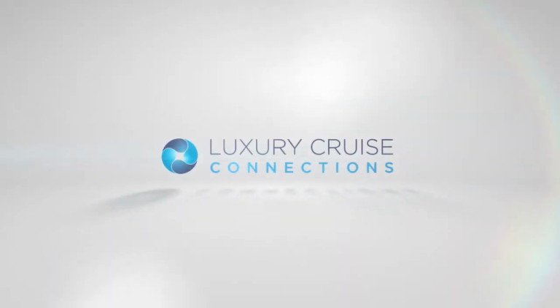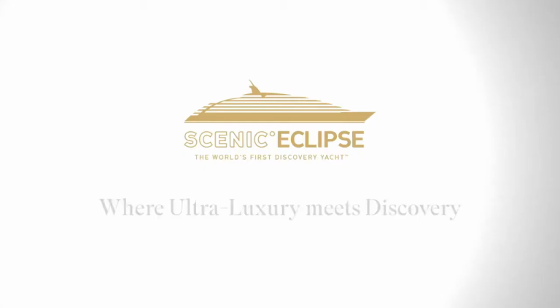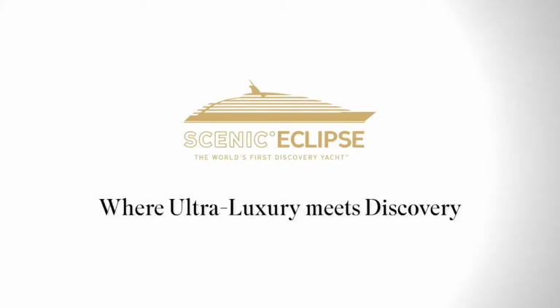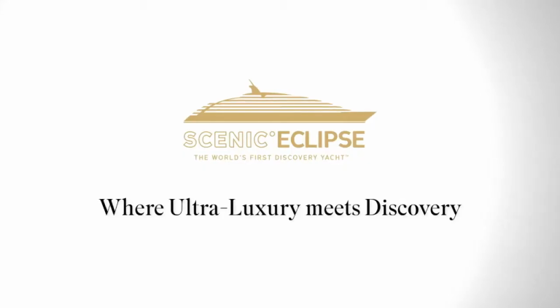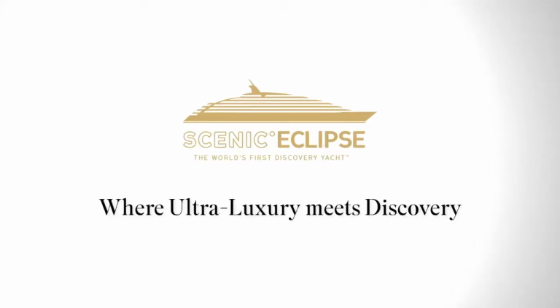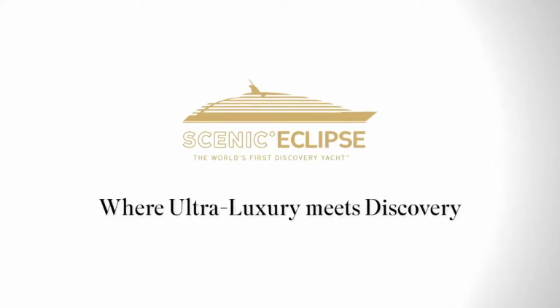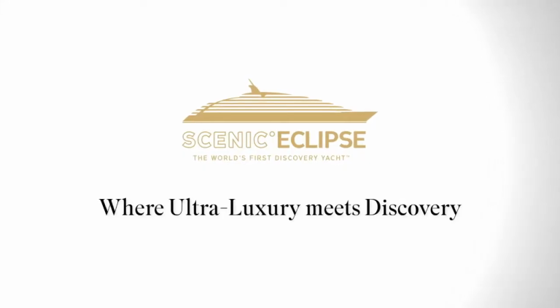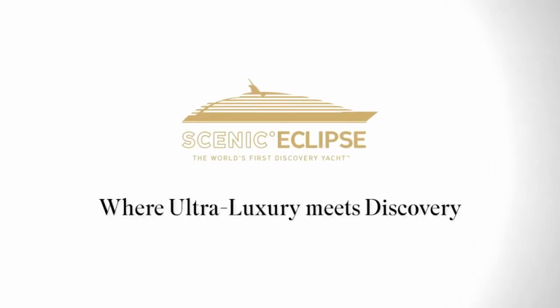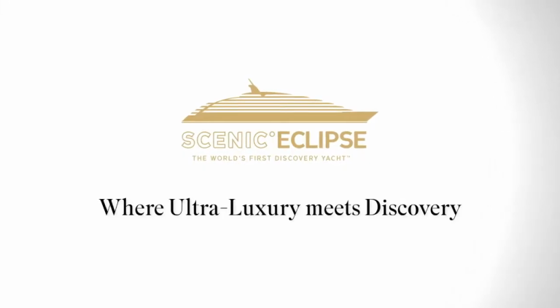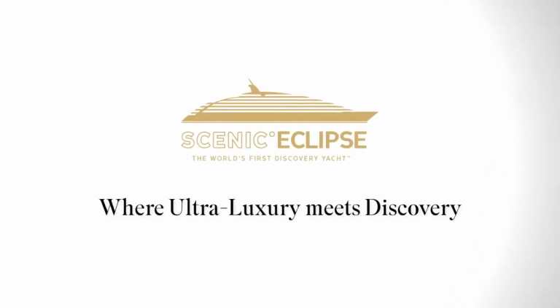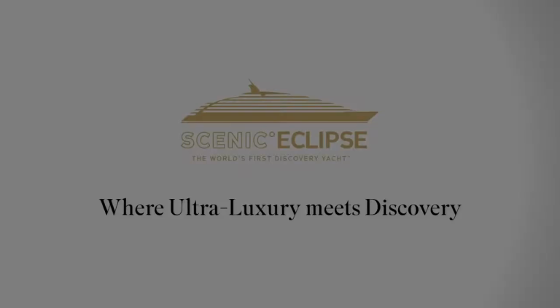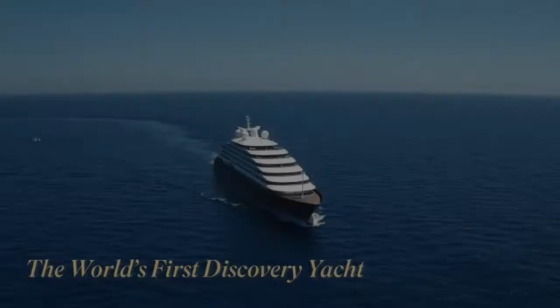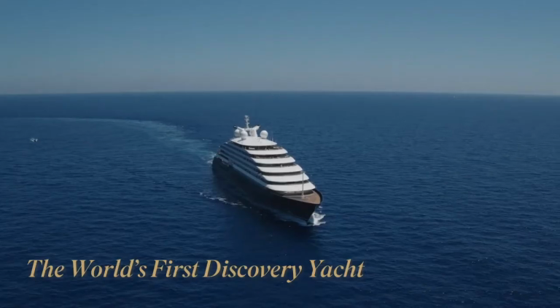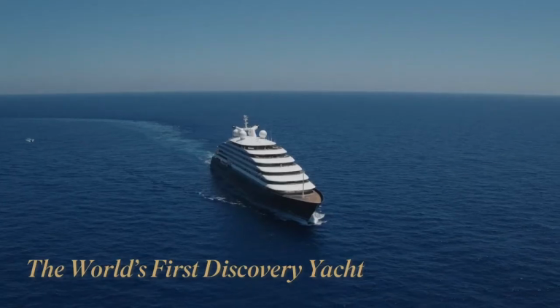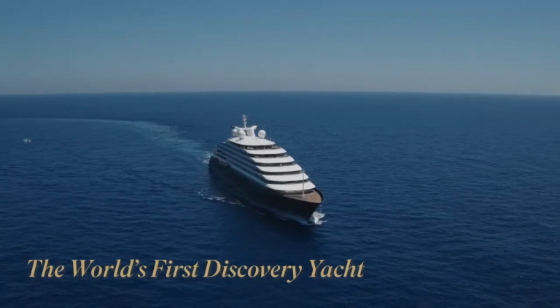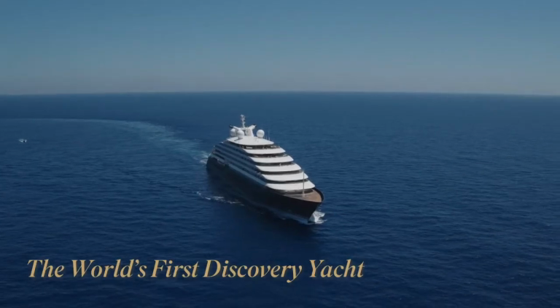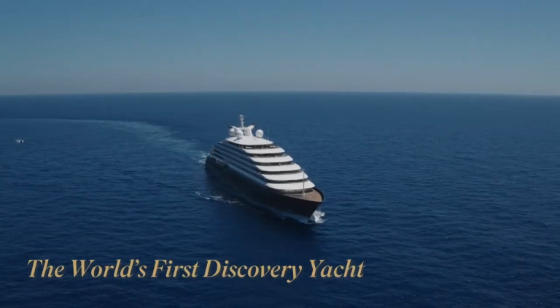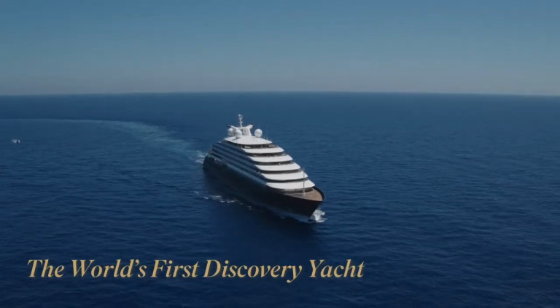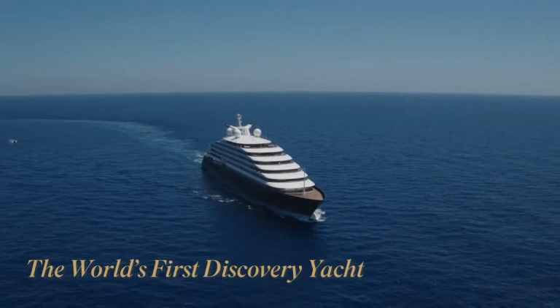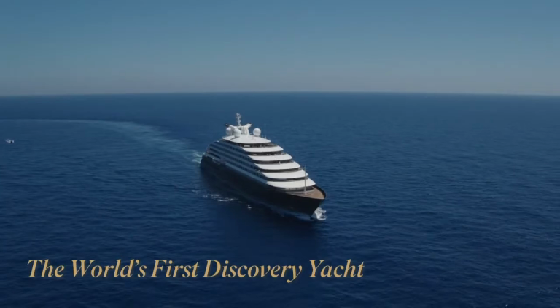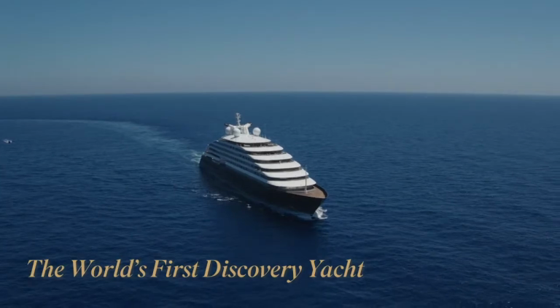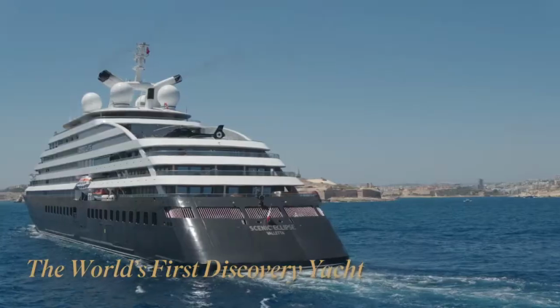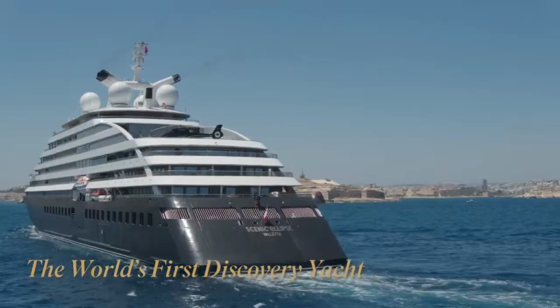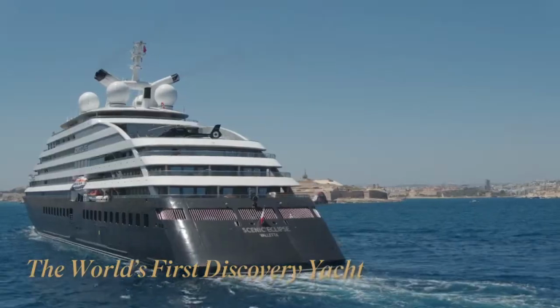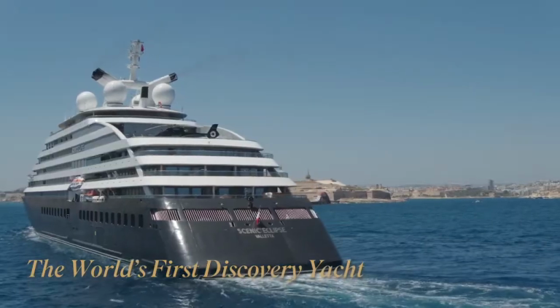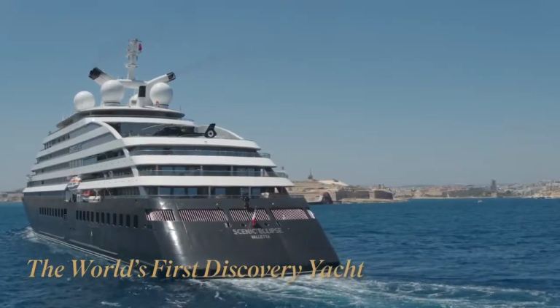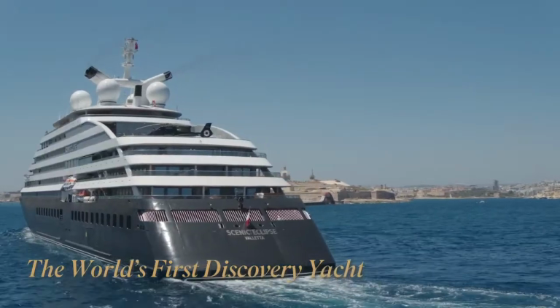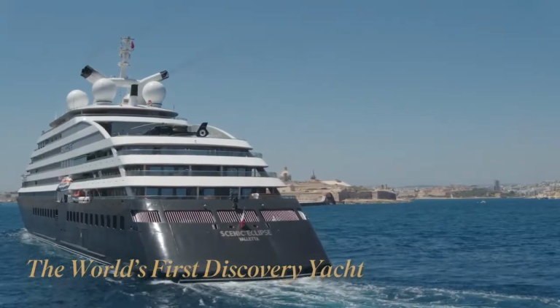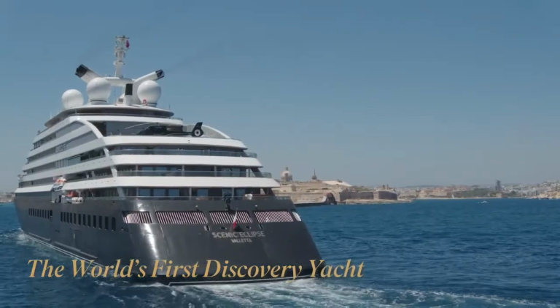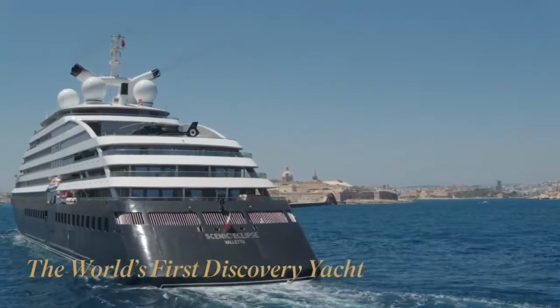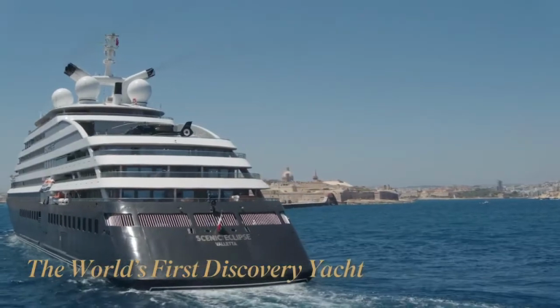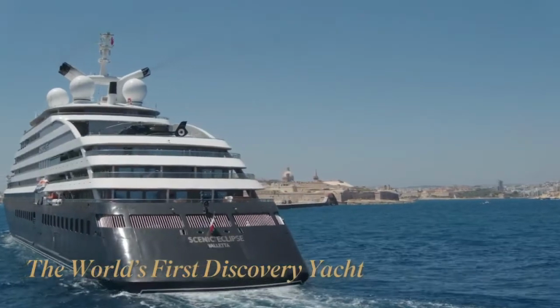Scenic Eclipse. Where ultra luxury meets discovery.